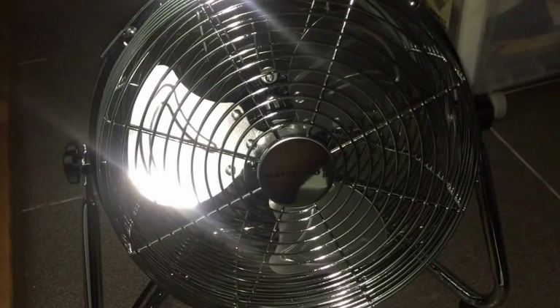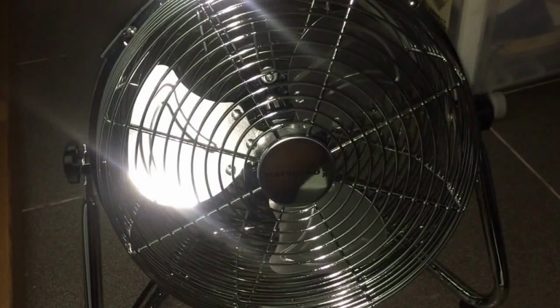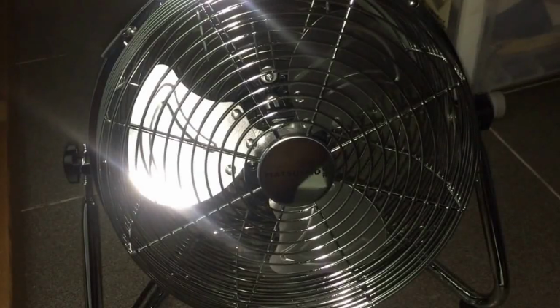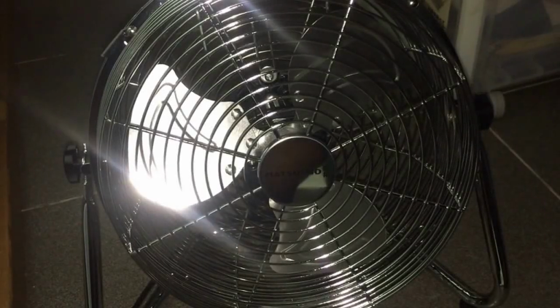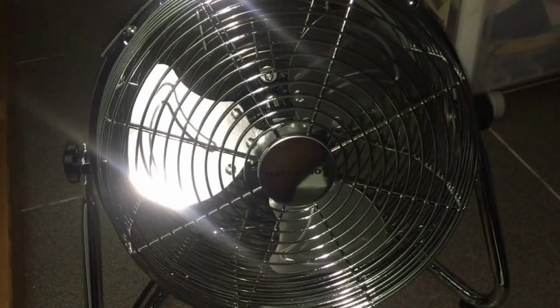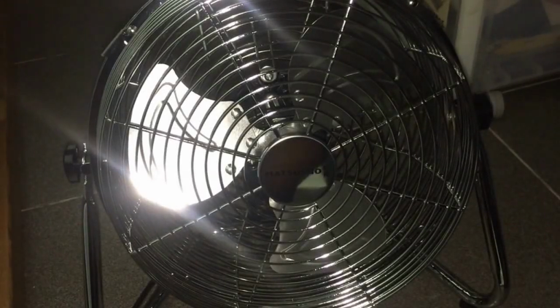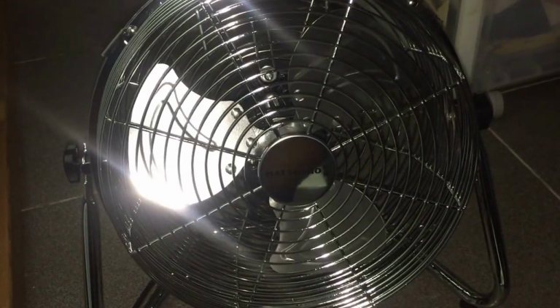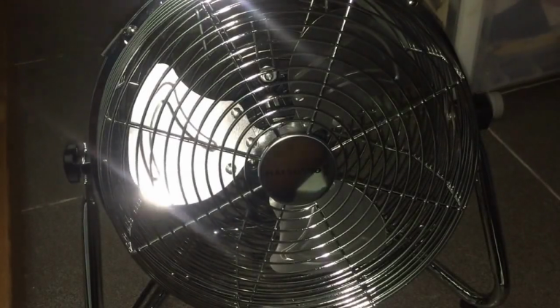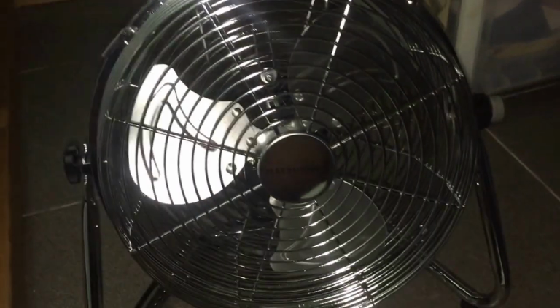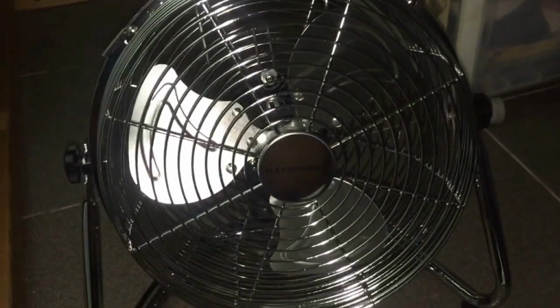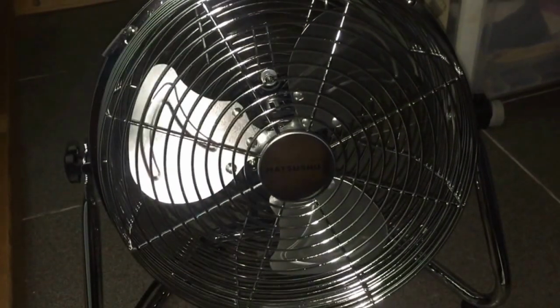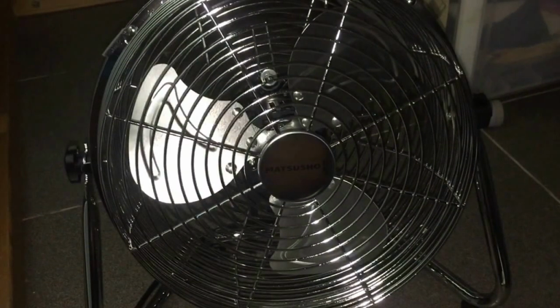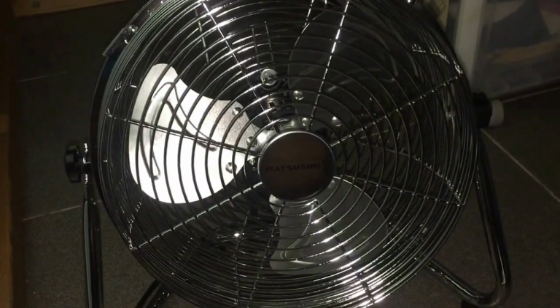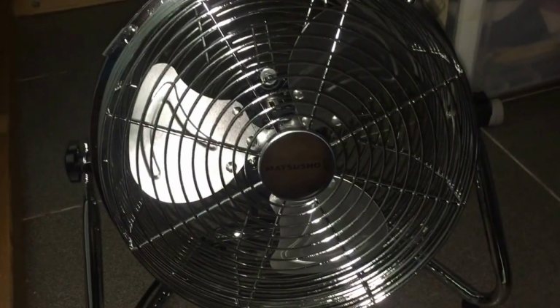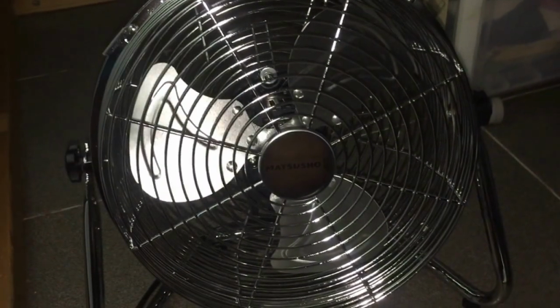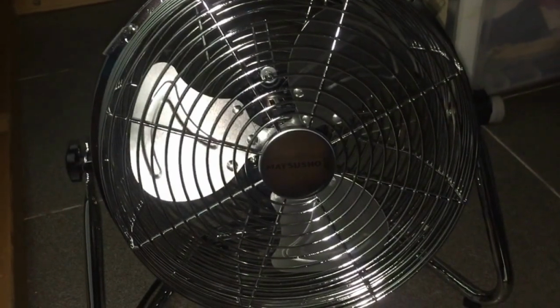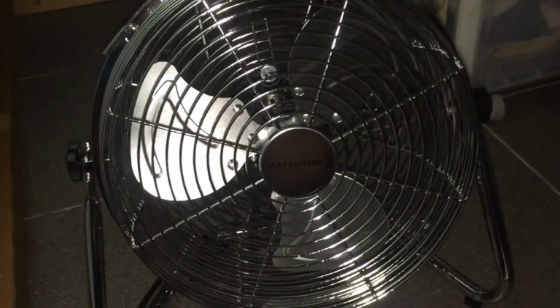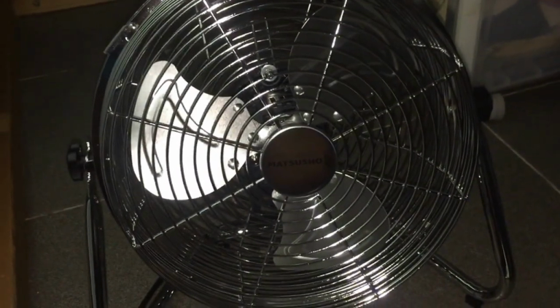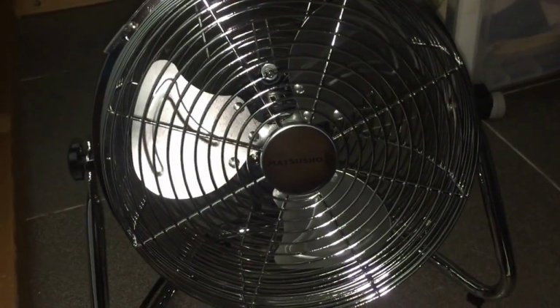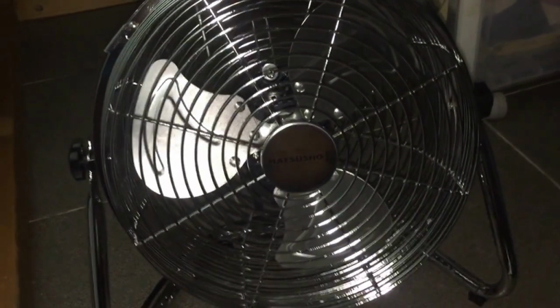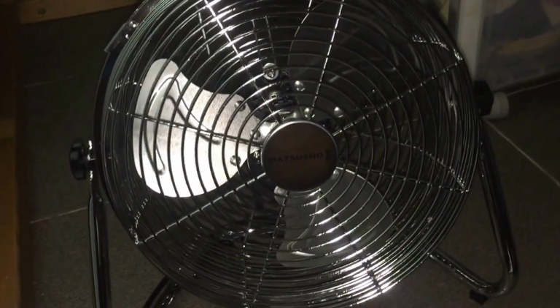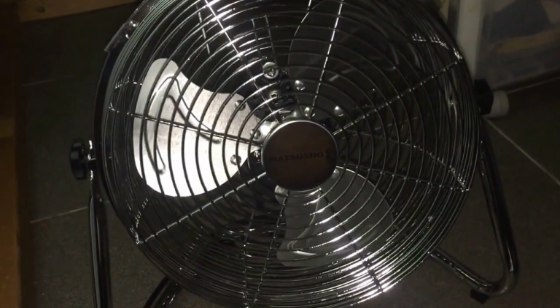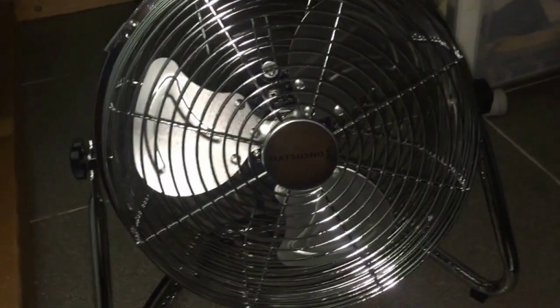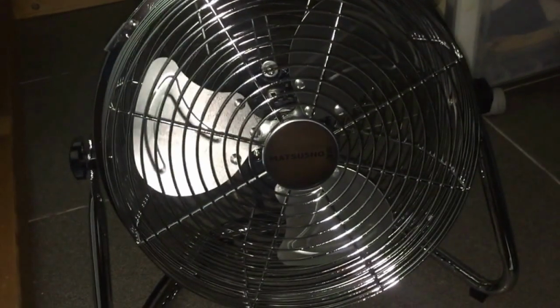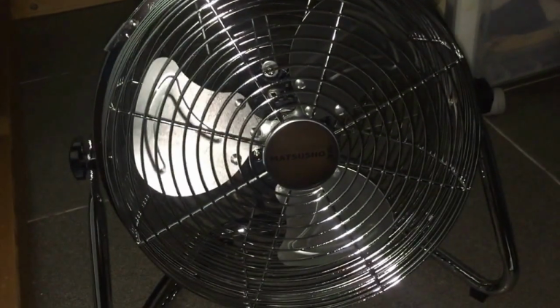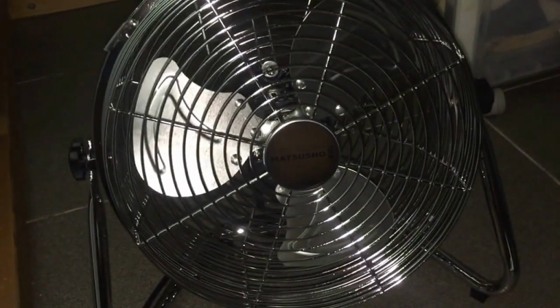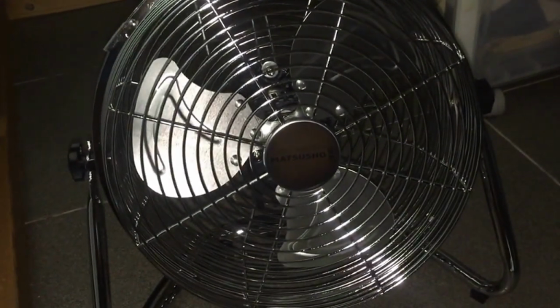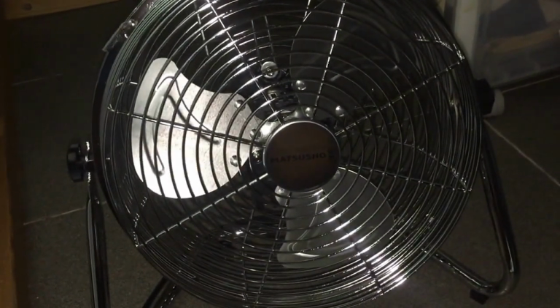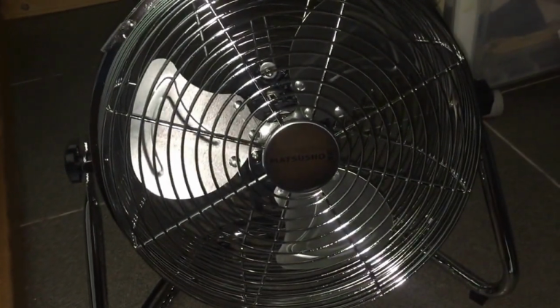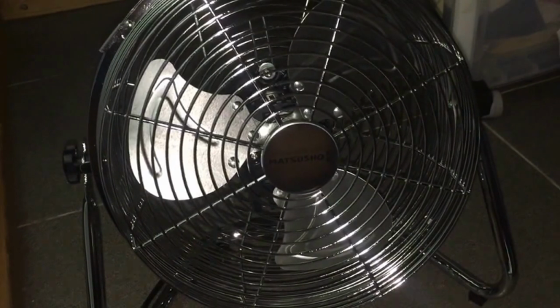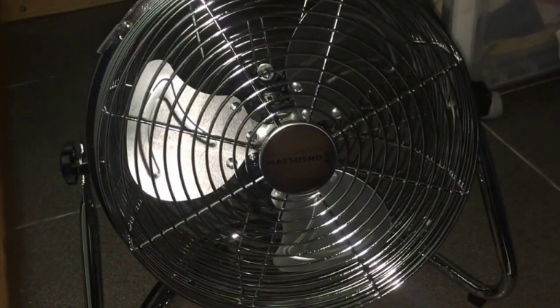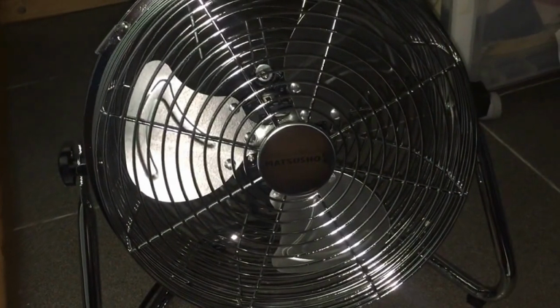Hey guys, here we have the new little Matsushu fan. Now we're in my helper's room.